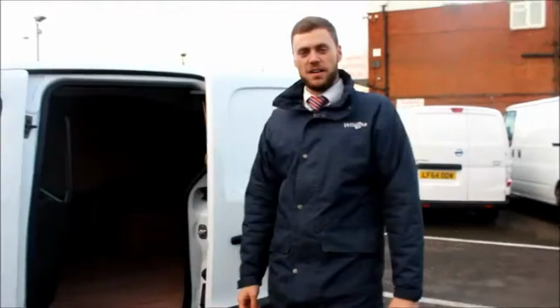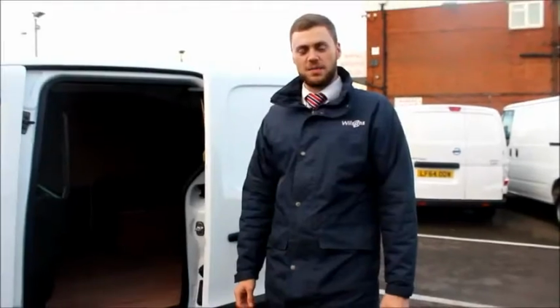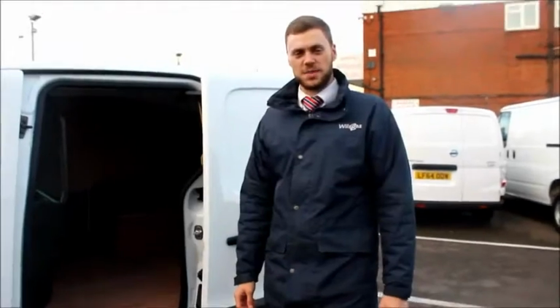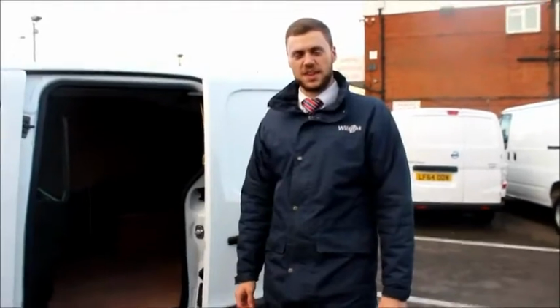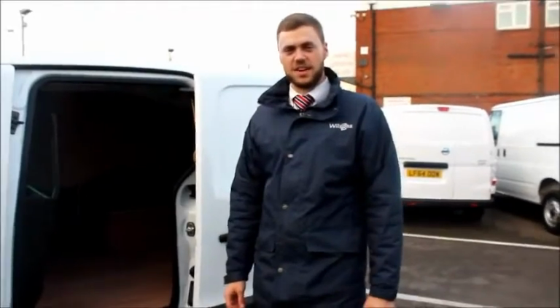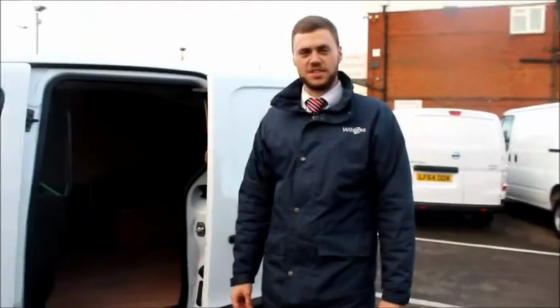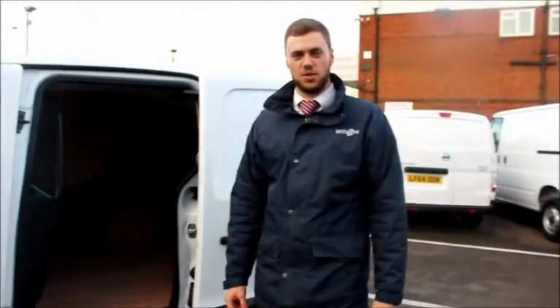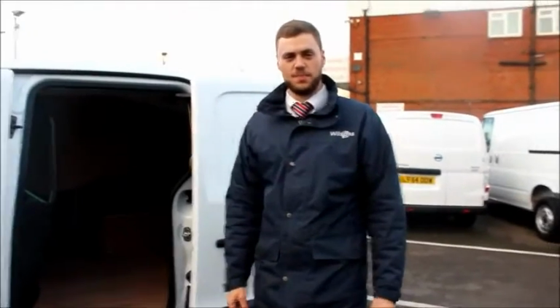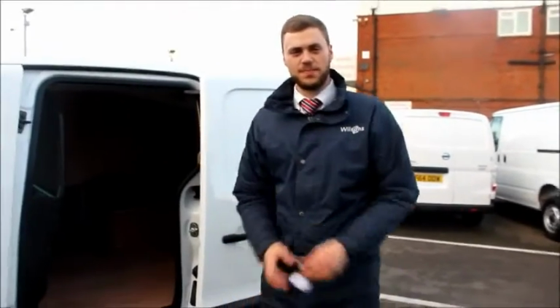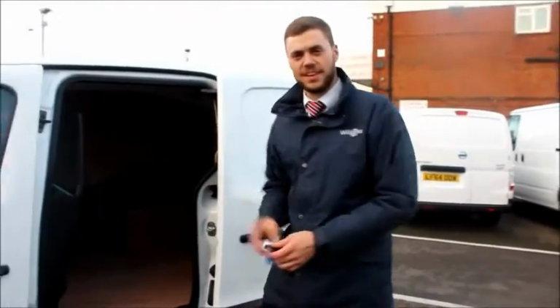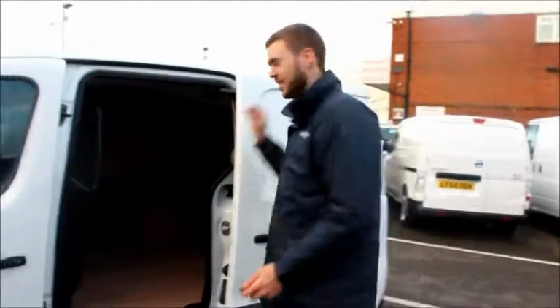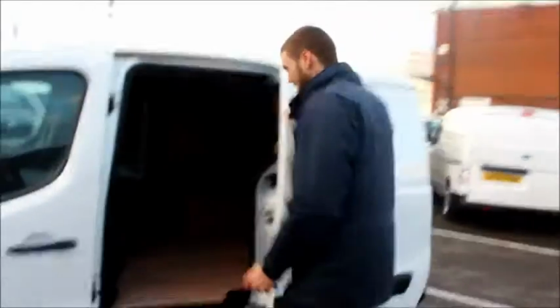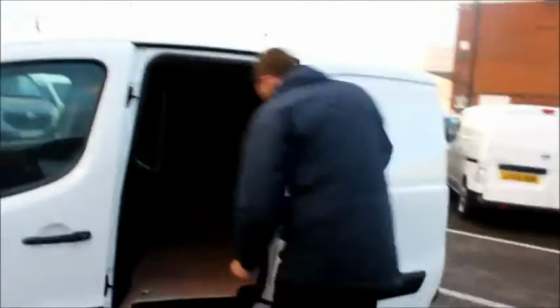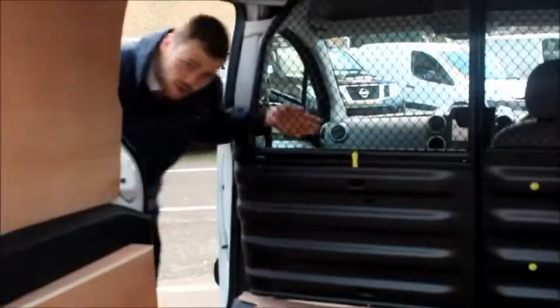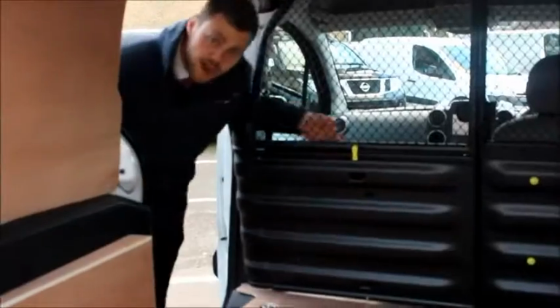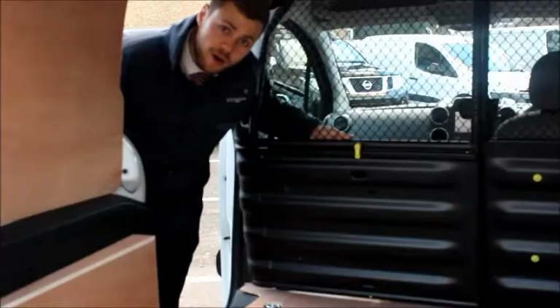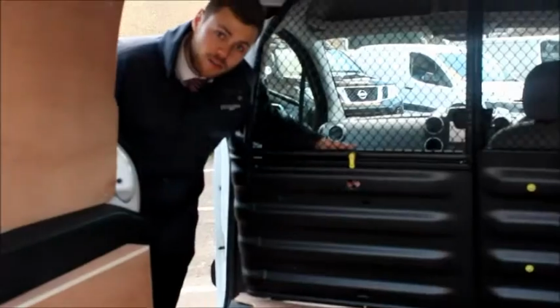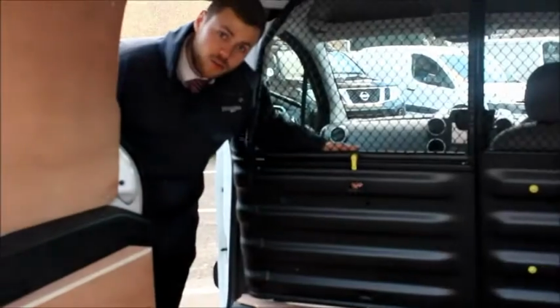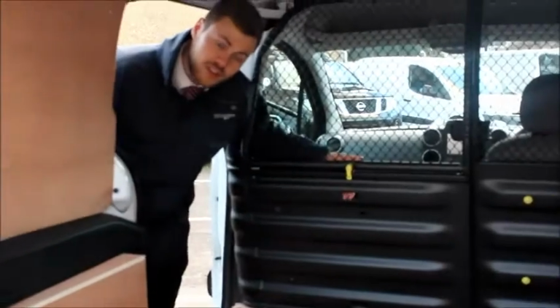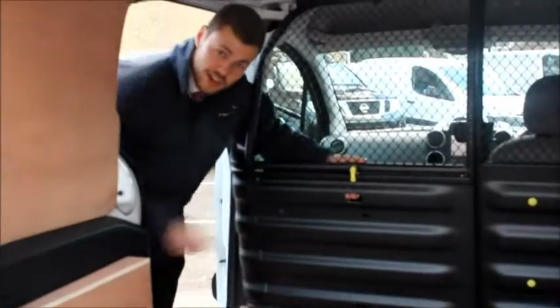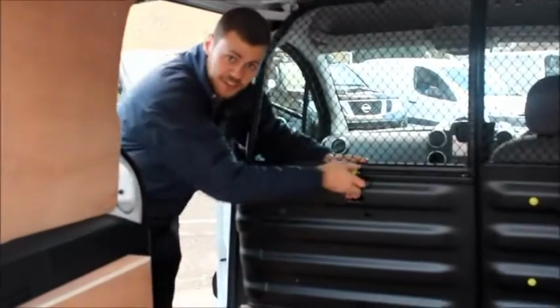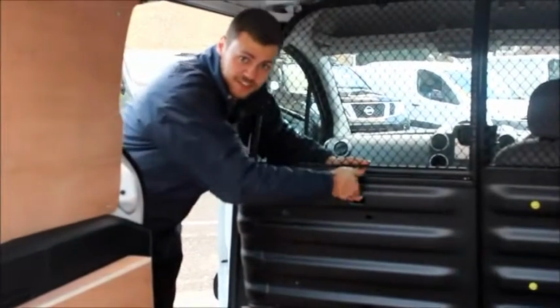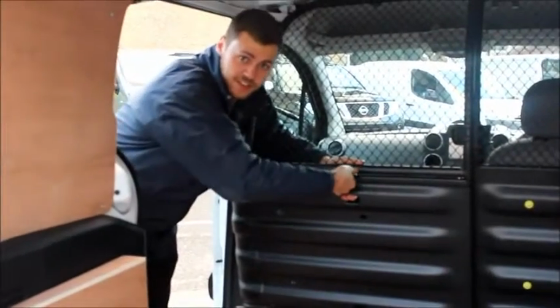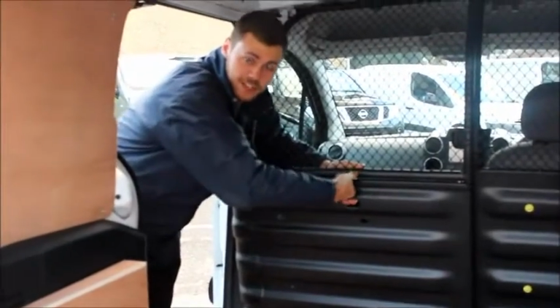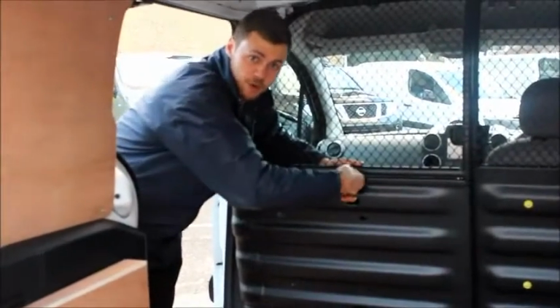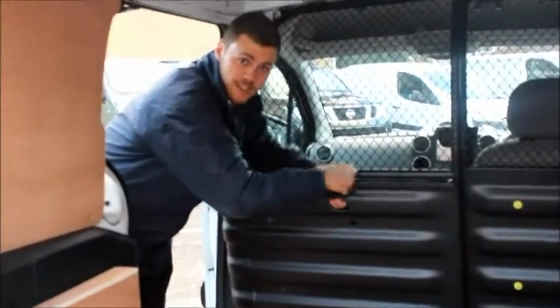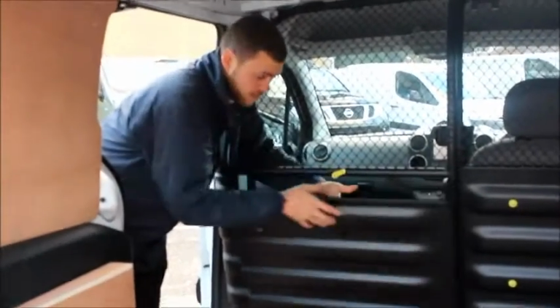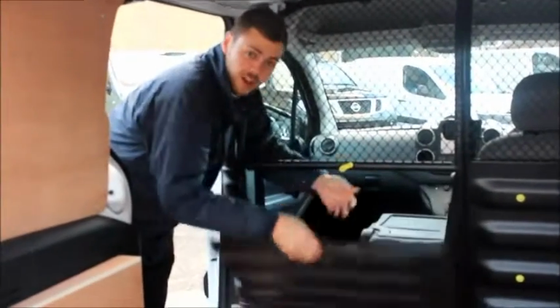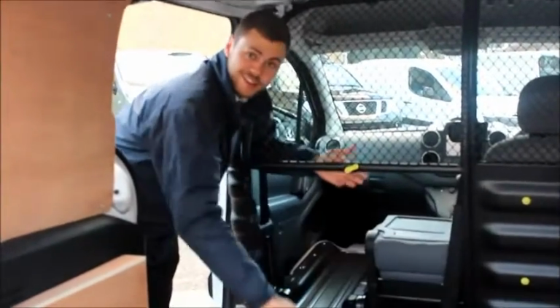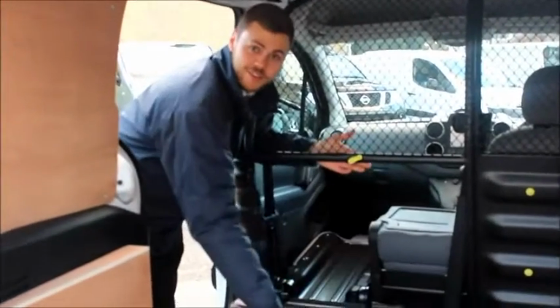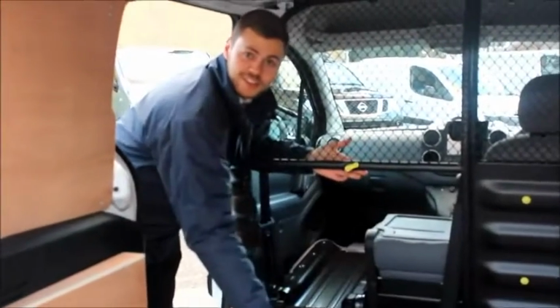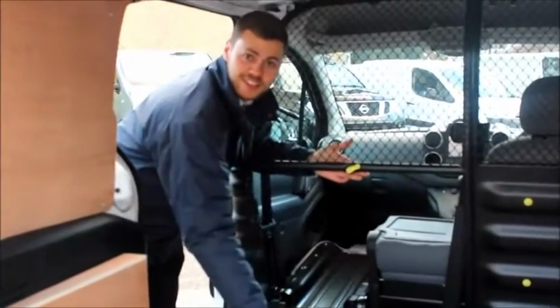The Partner comes with a side loading door, rear barn doors and a 50-50 mesh bulkhead with loading through facility.